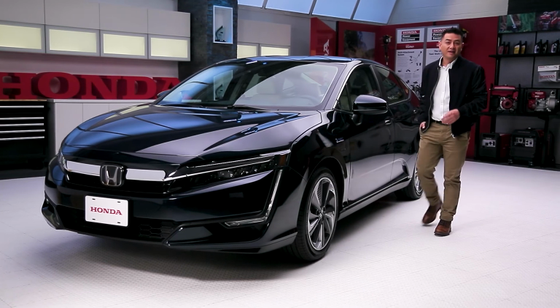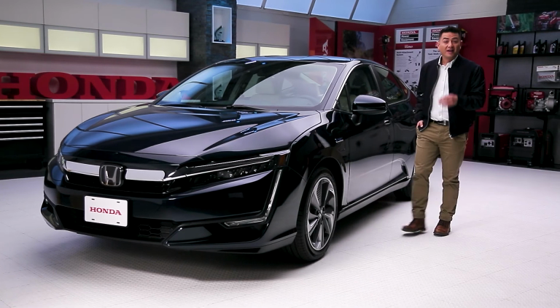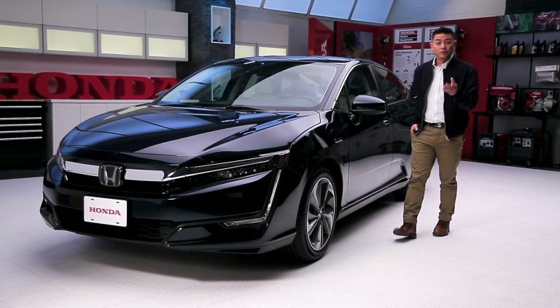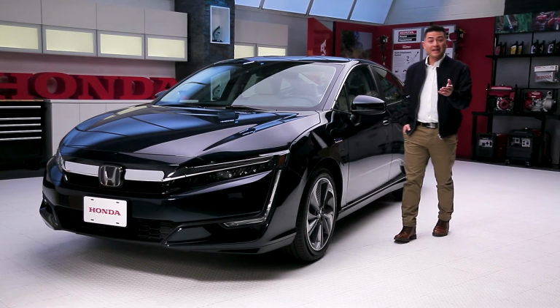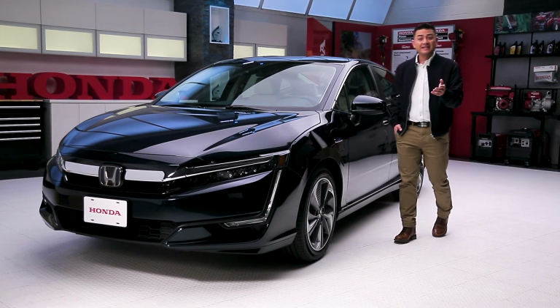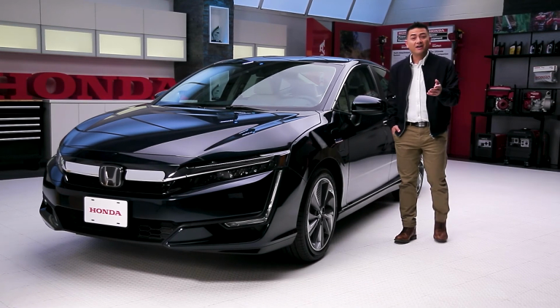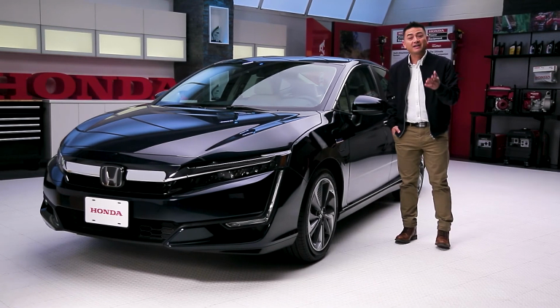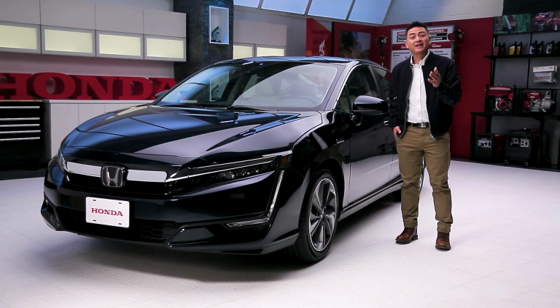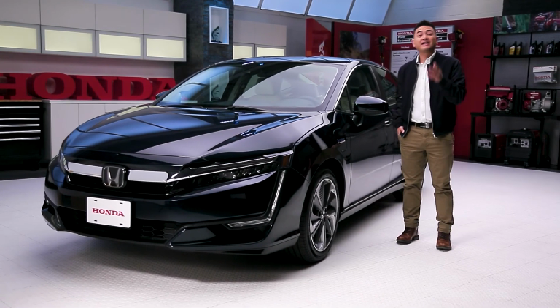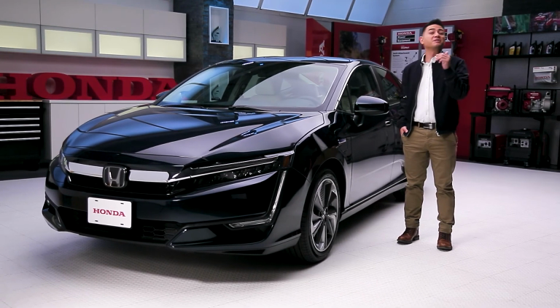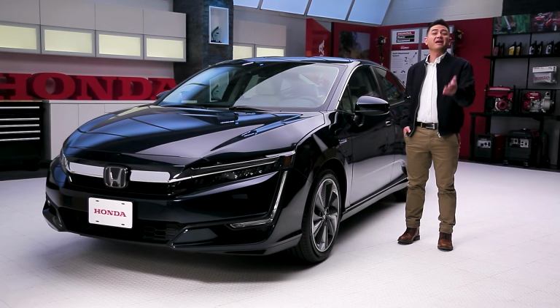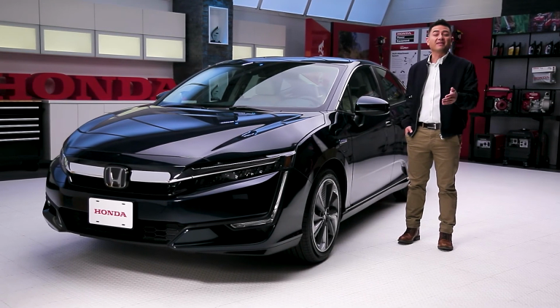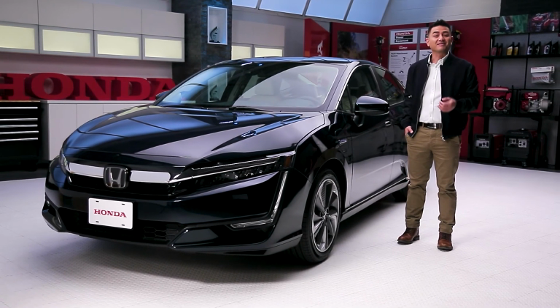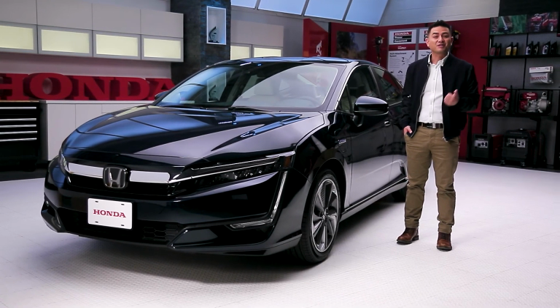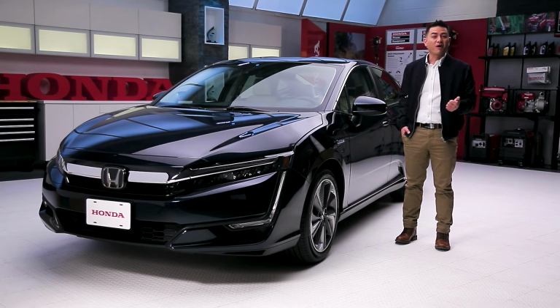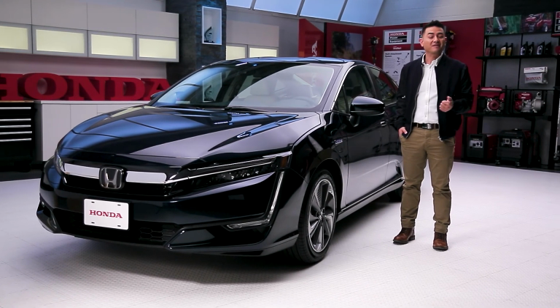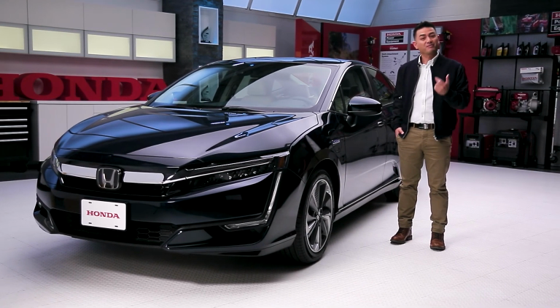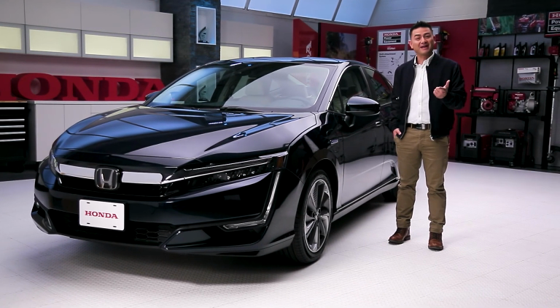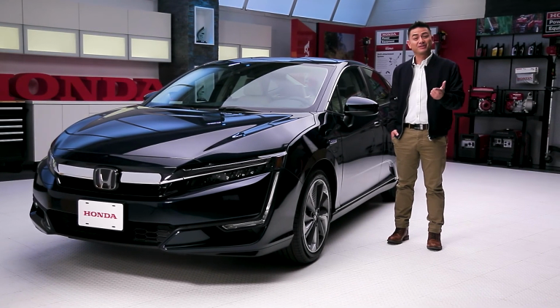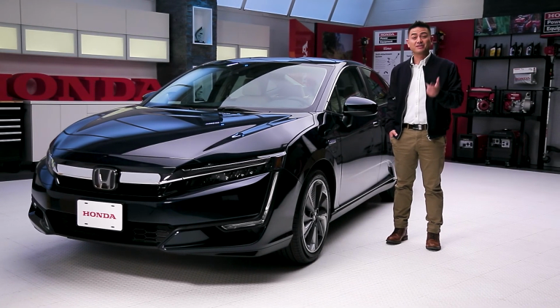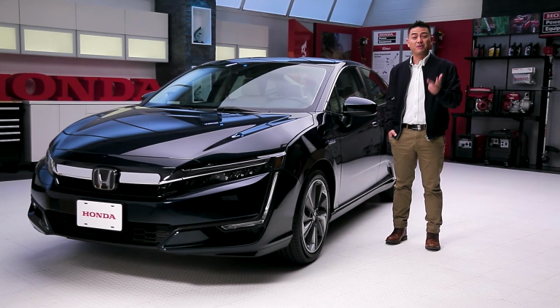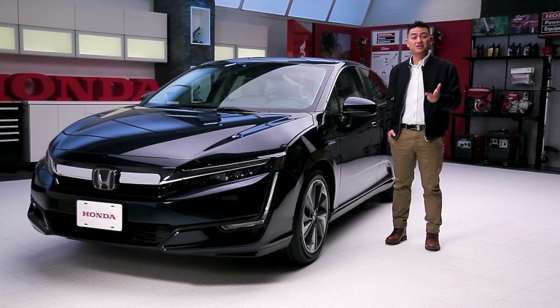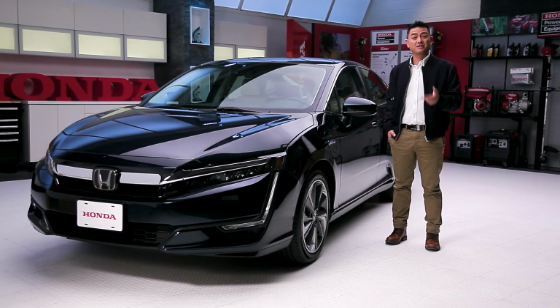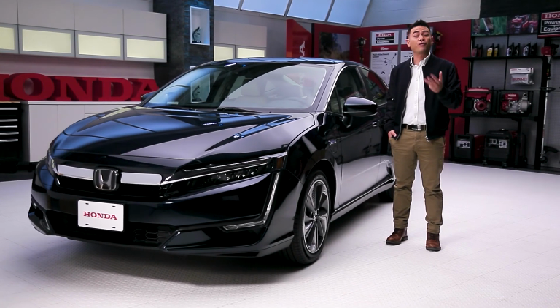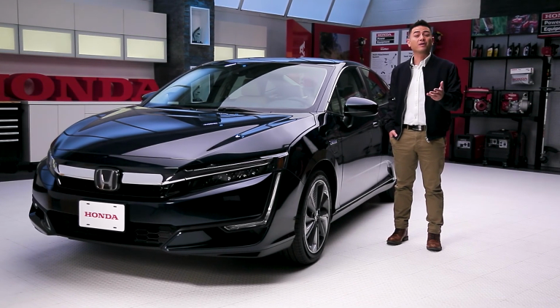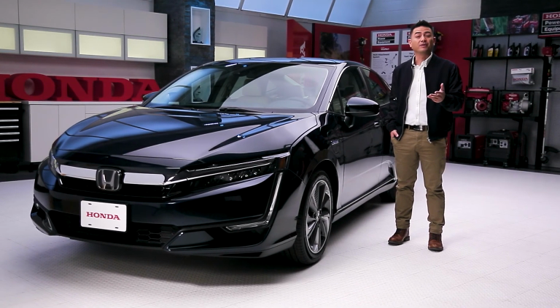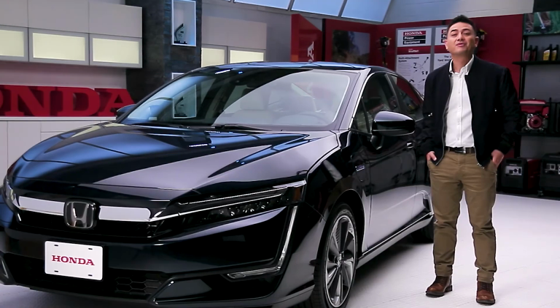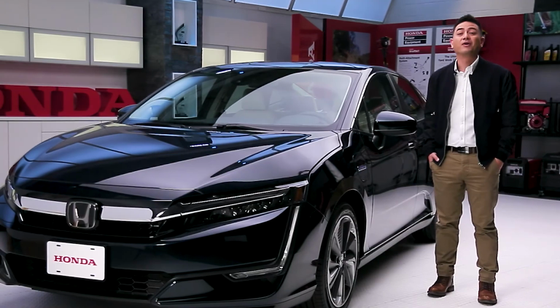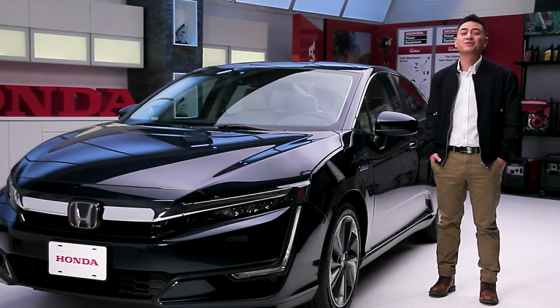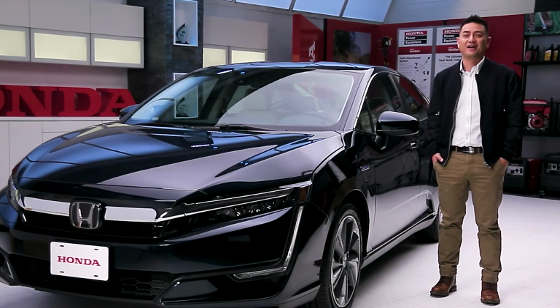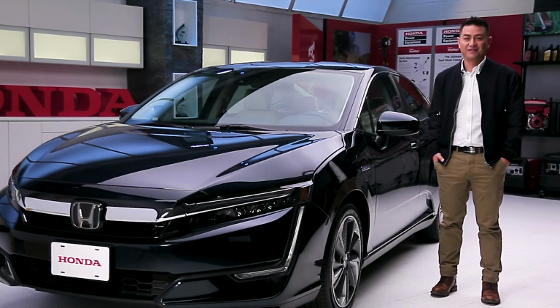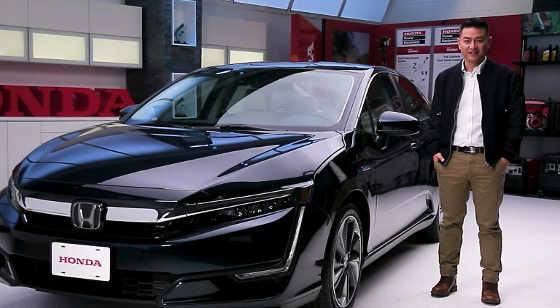The 2018 Honda Clarity is many things: smart, practical, spacious, affordable, and also a lot of fun.